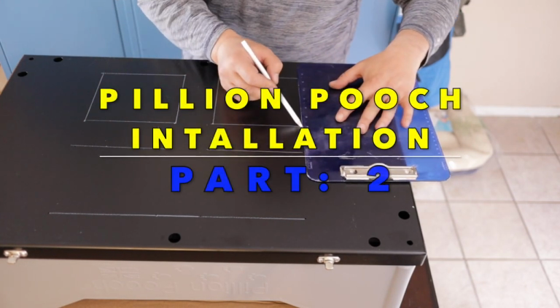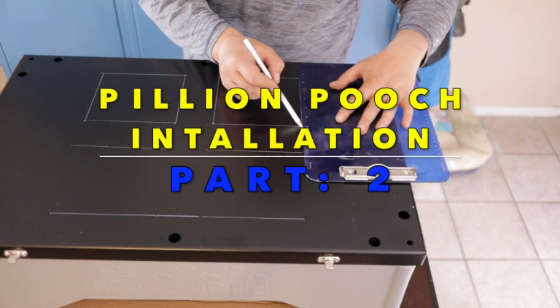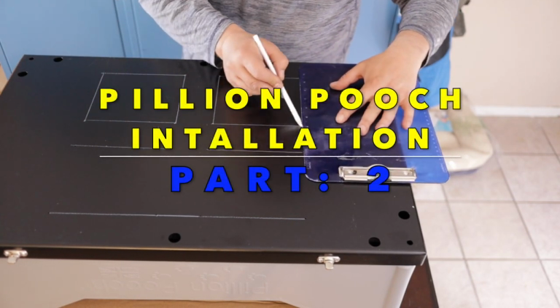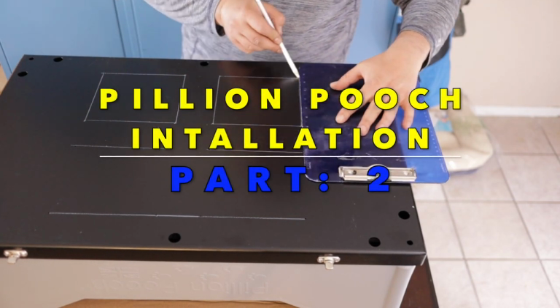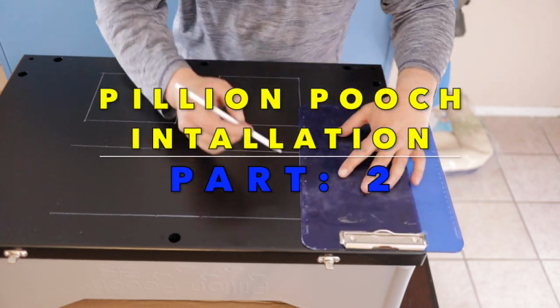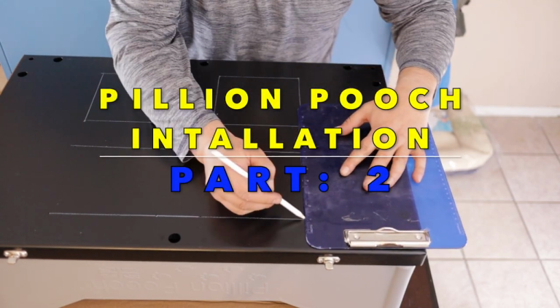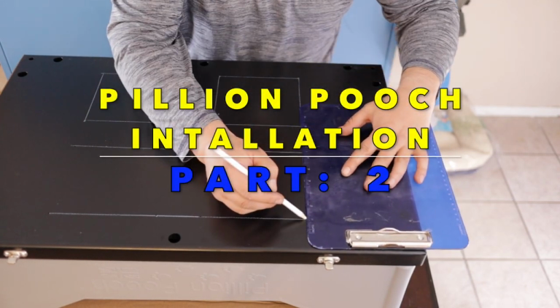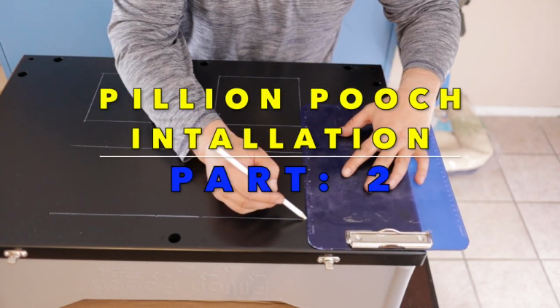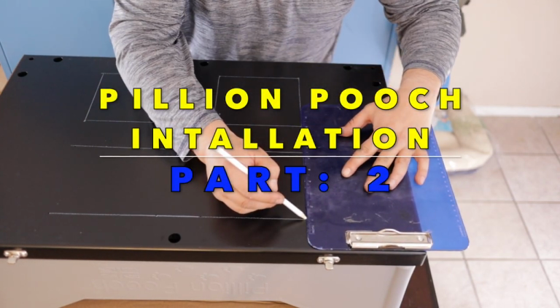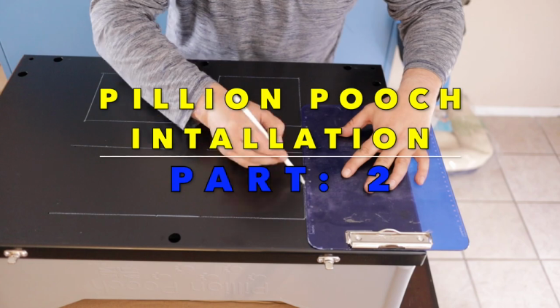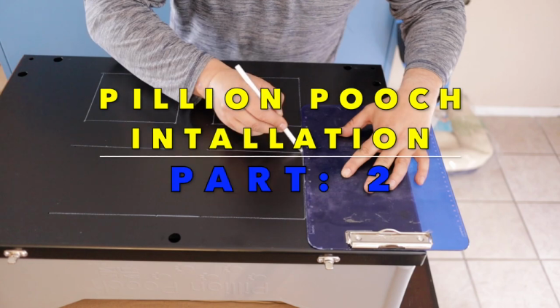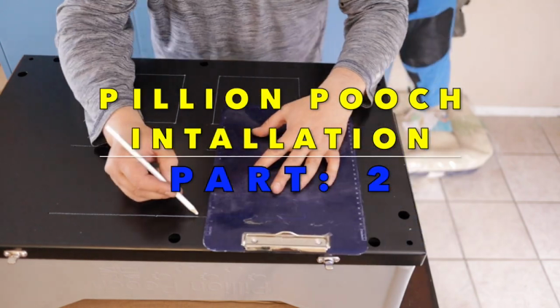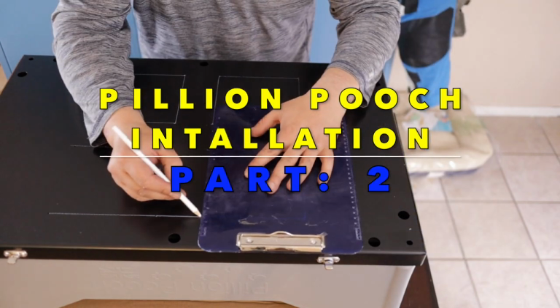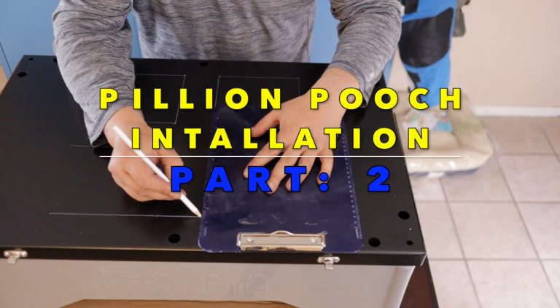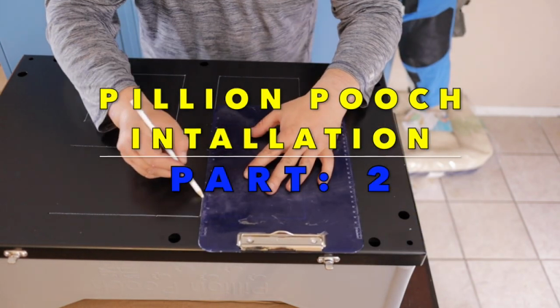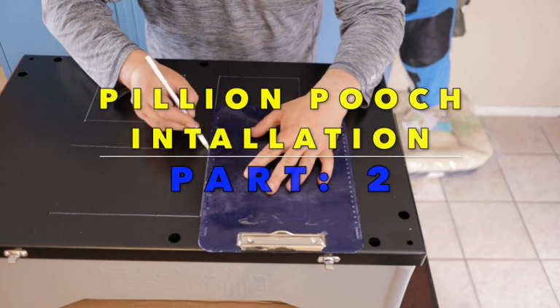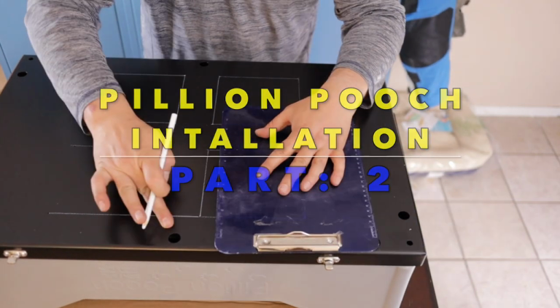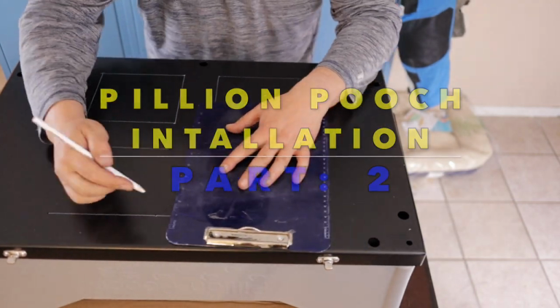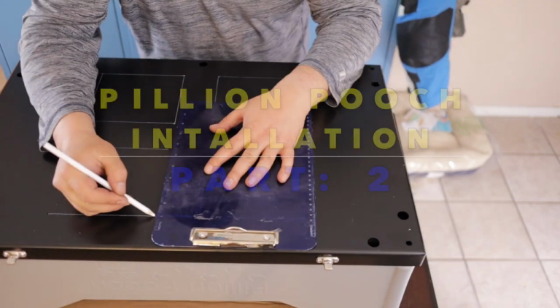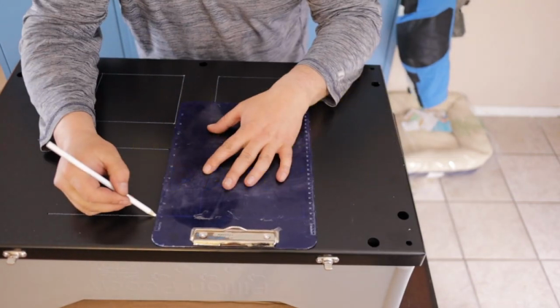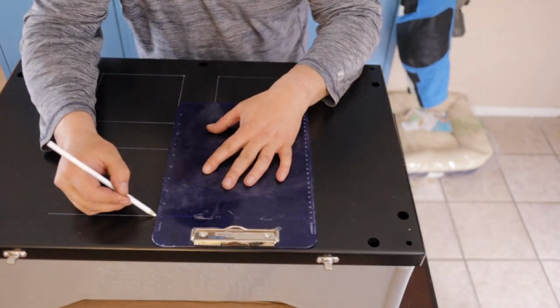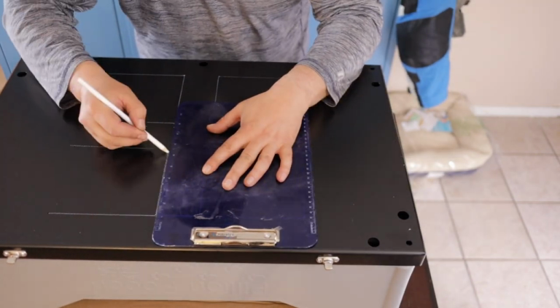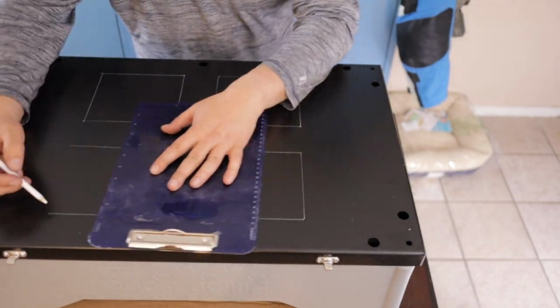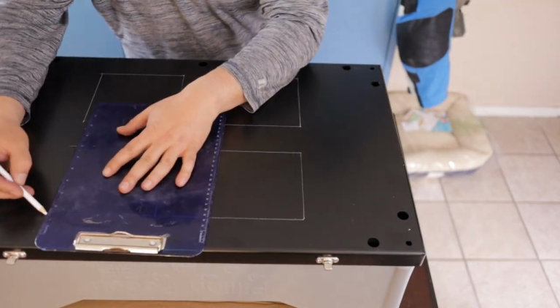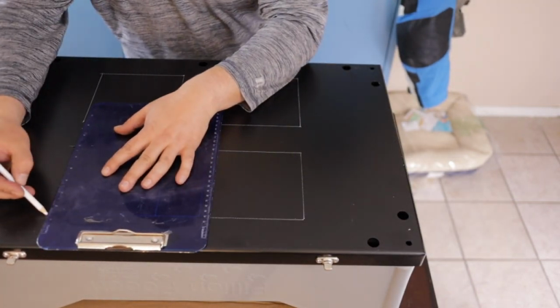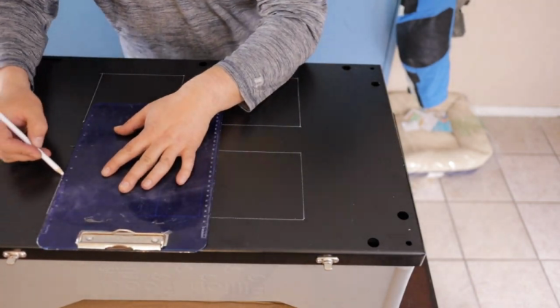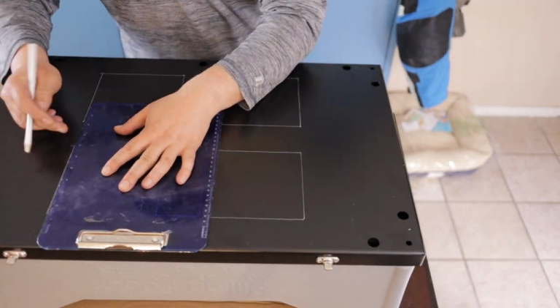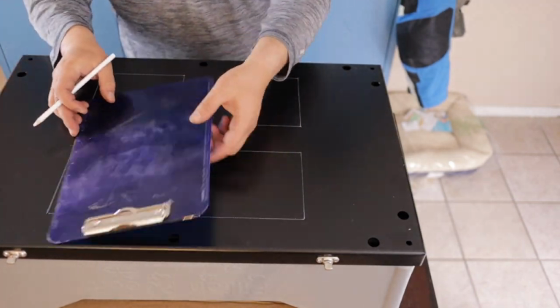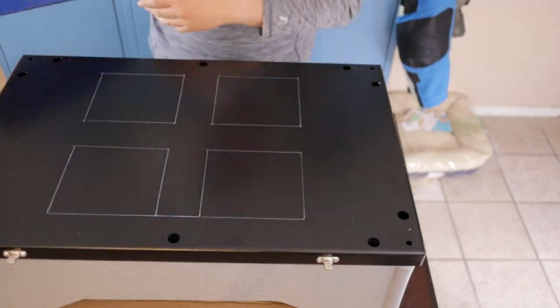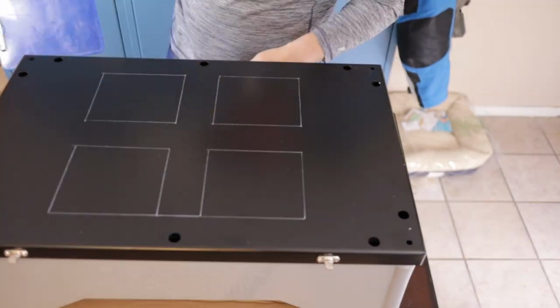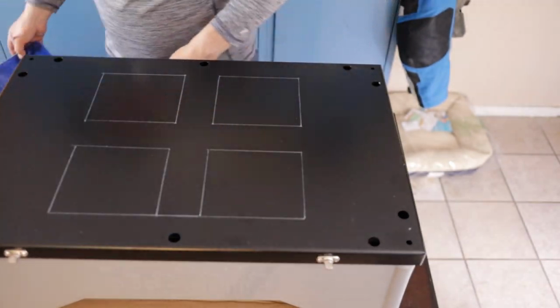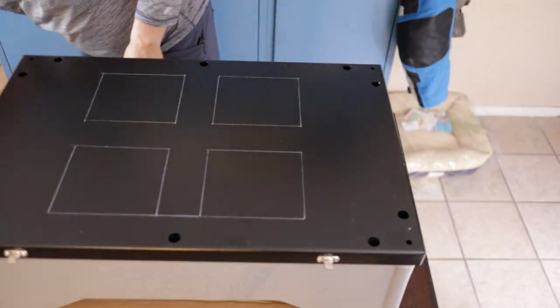This is part two in a four-part series. Unboxing was covered in part one and I'll put the link here.